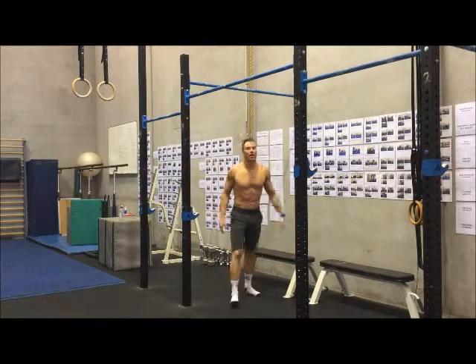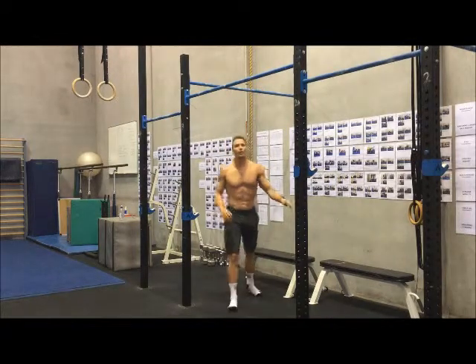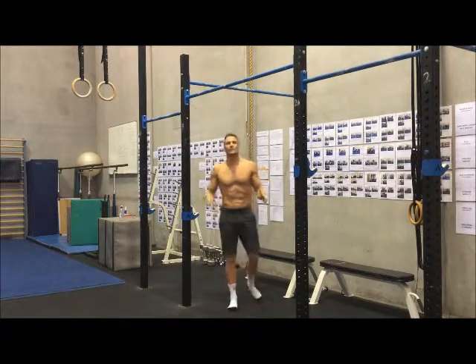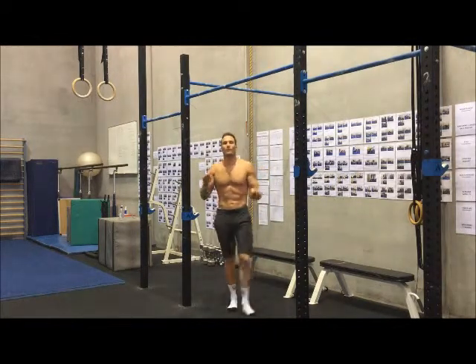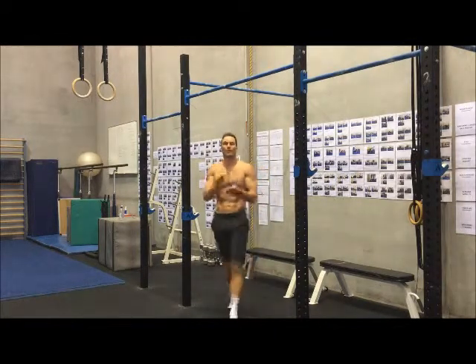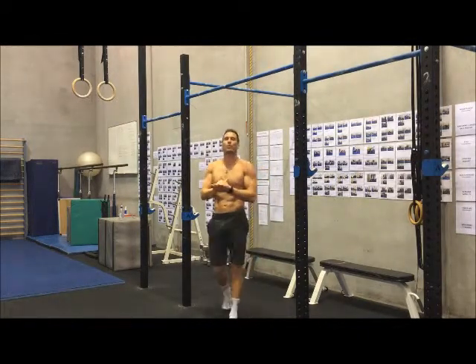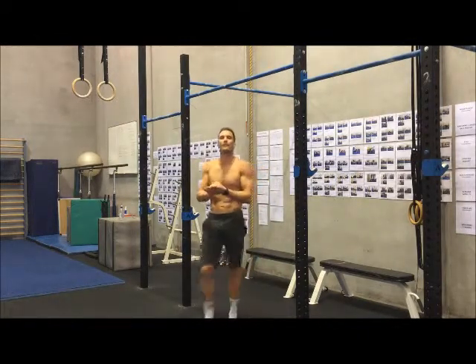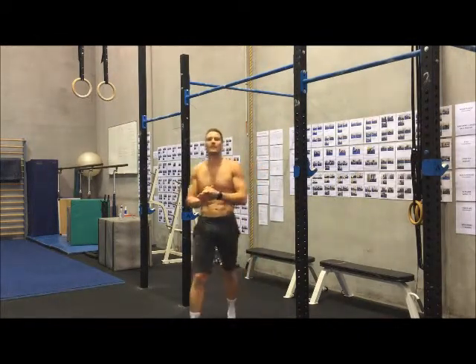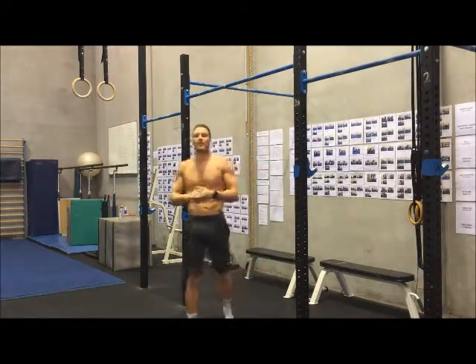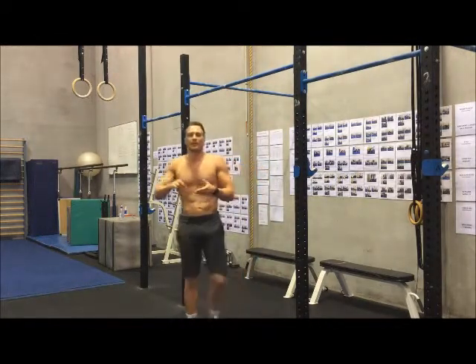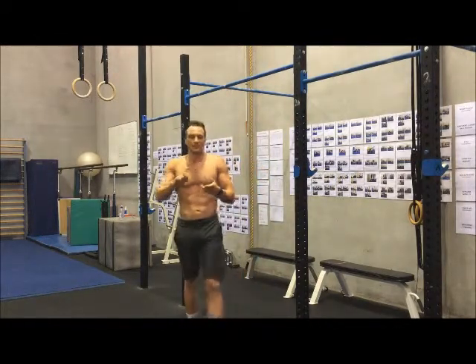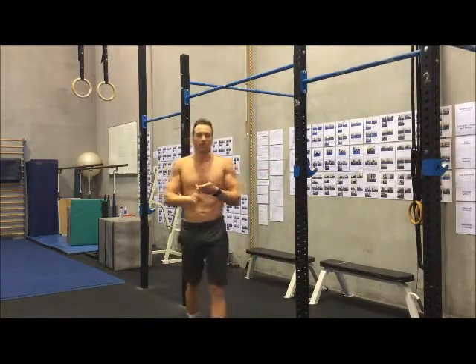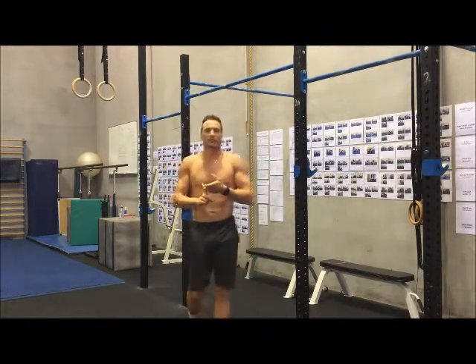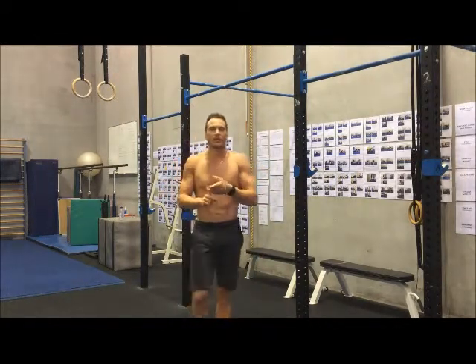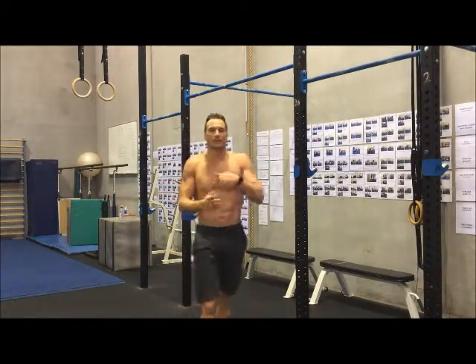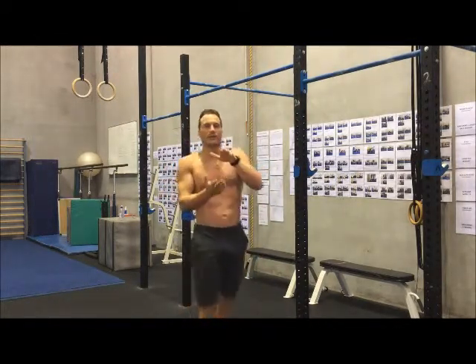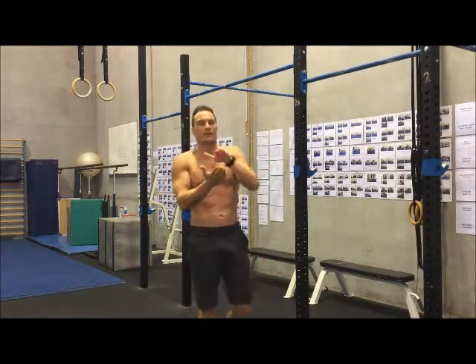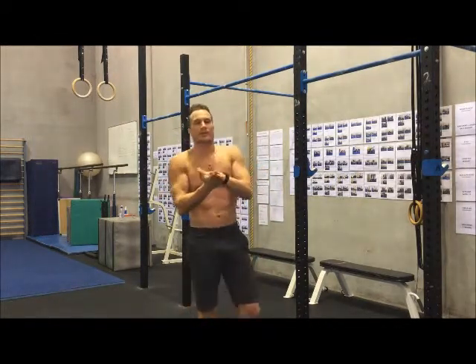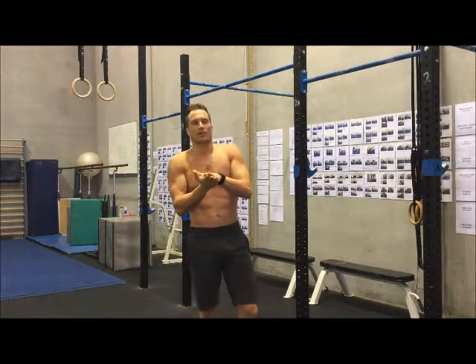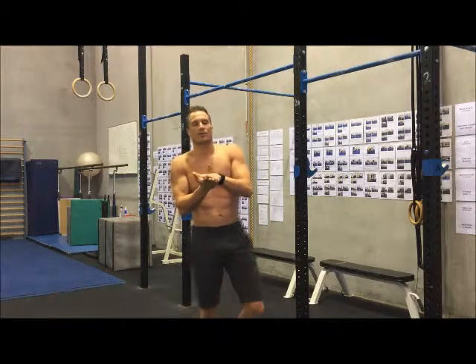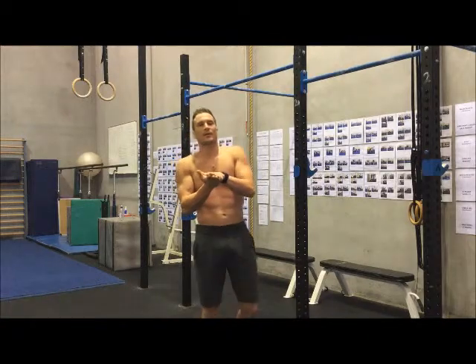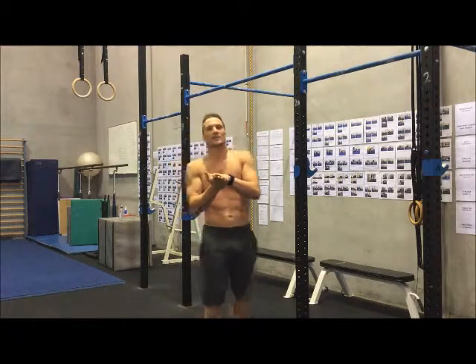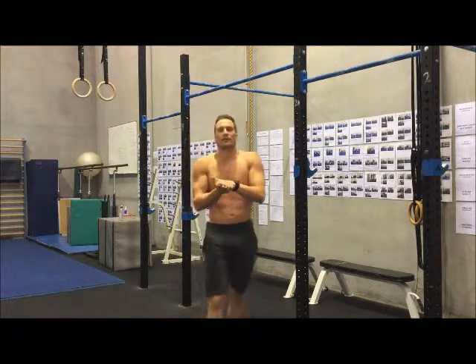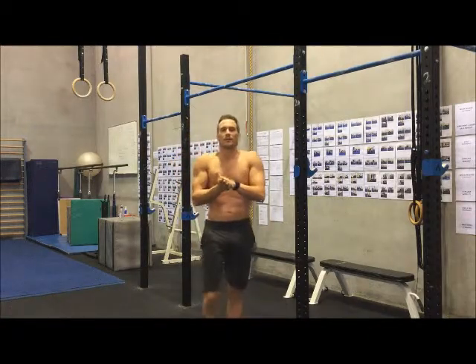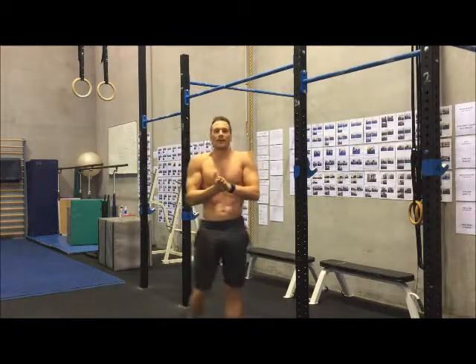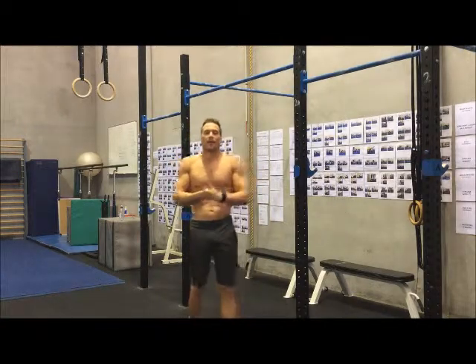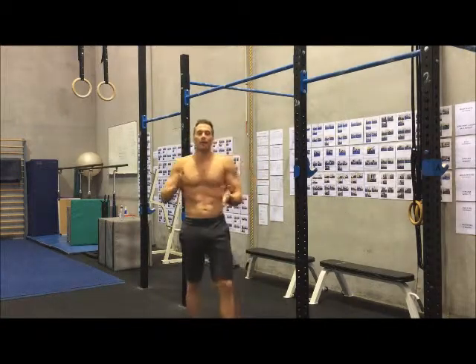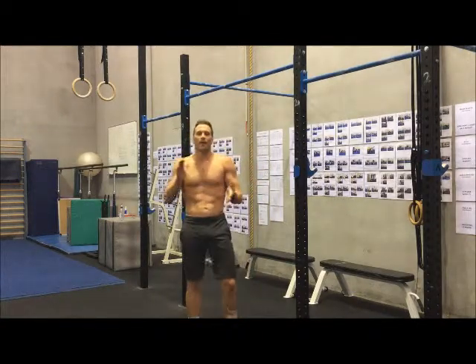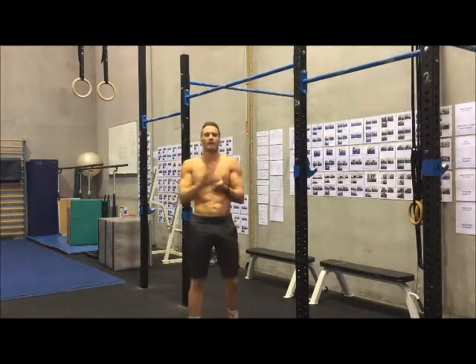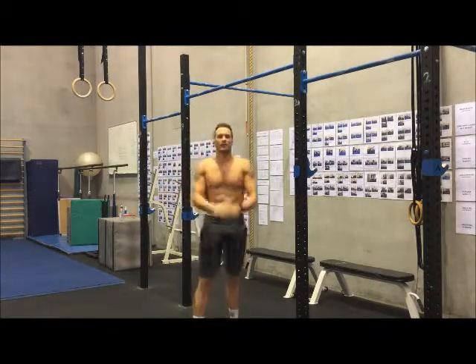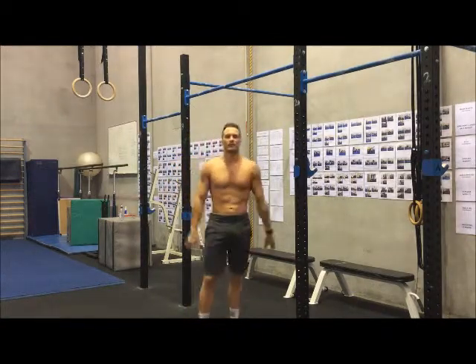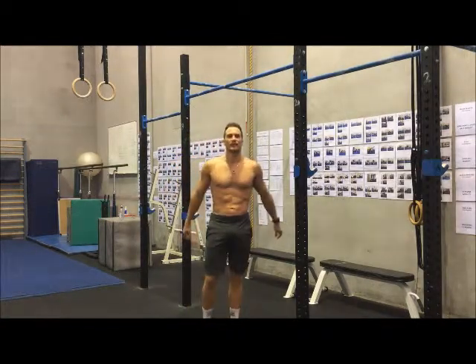So that's a look at the L pull-up — keep your legs straight, keep your legs at 90 degrees, and work hard. Thanks for listening.